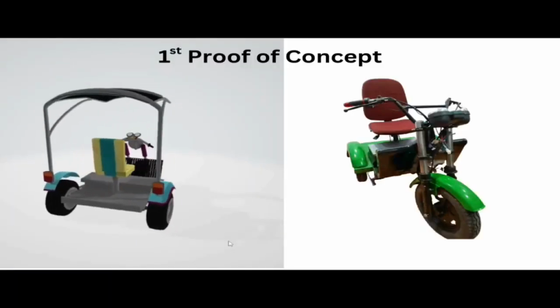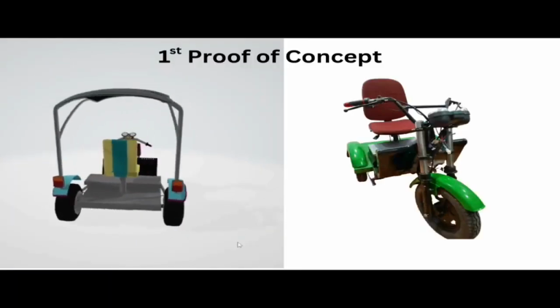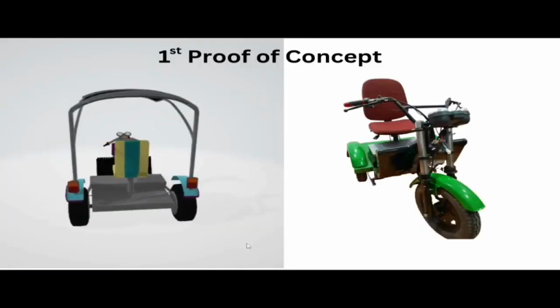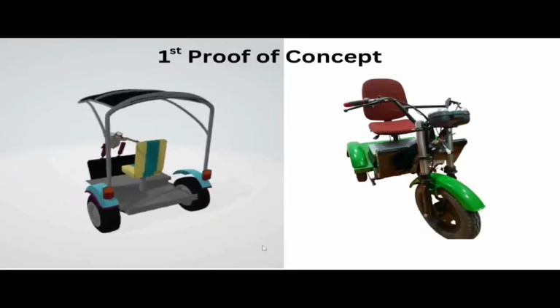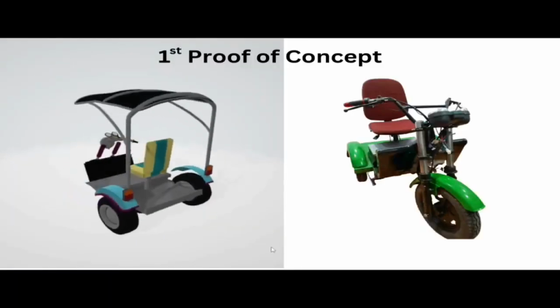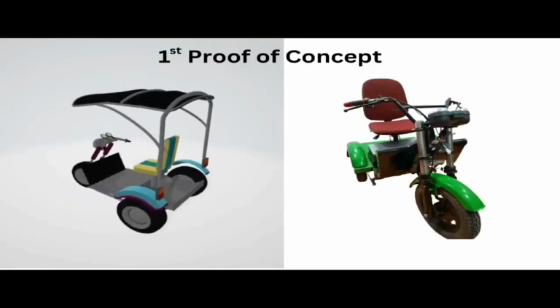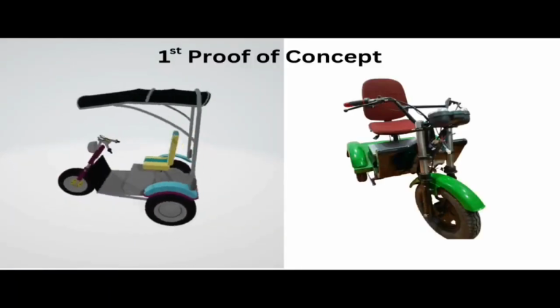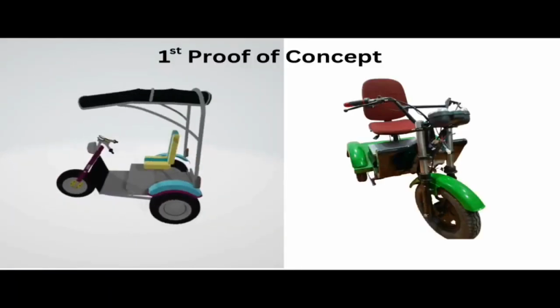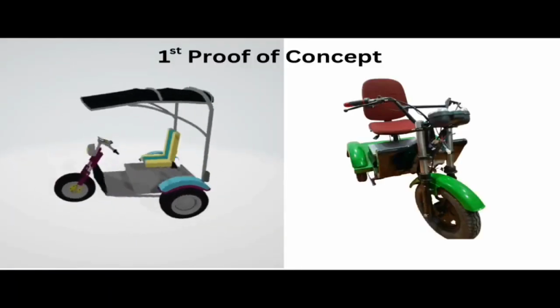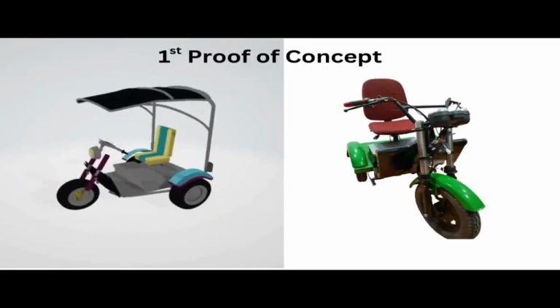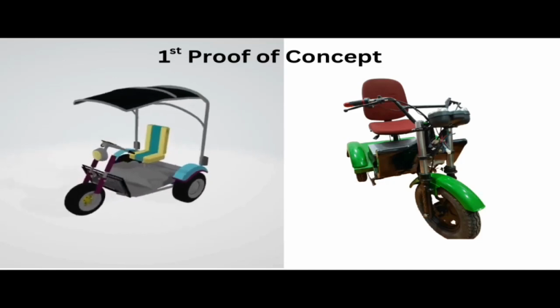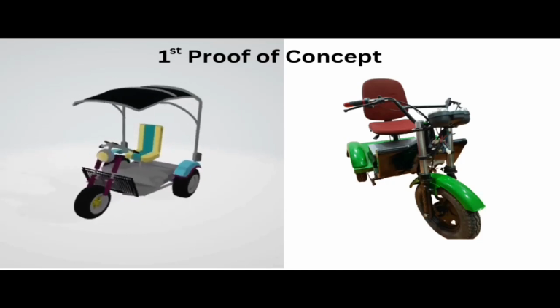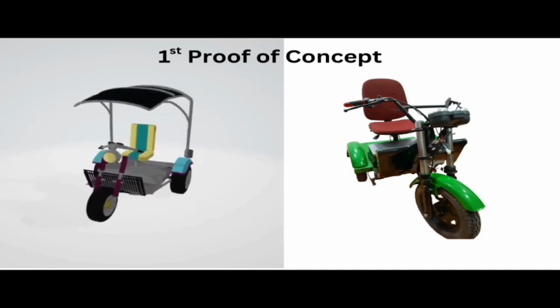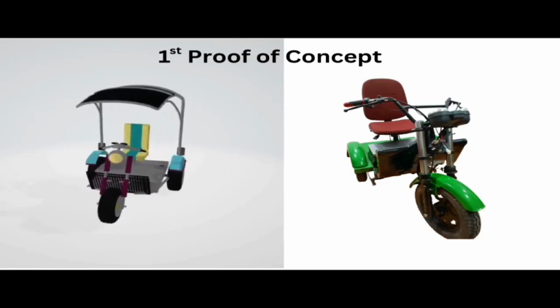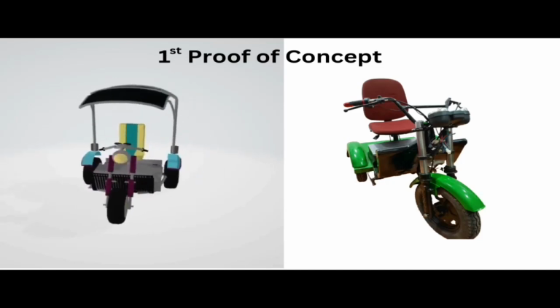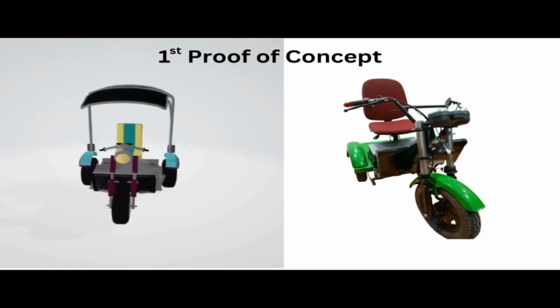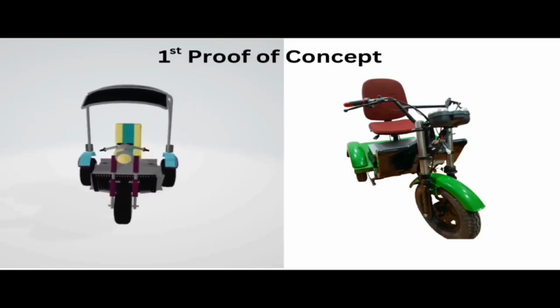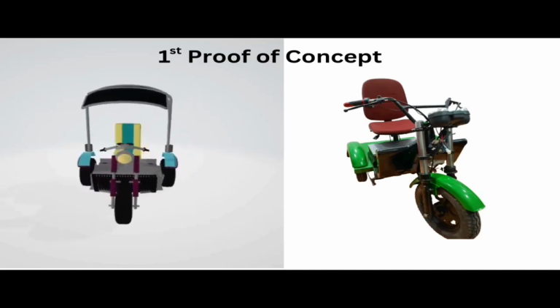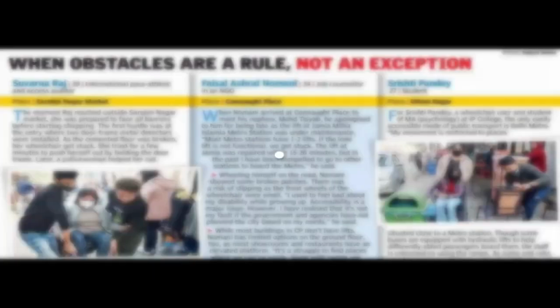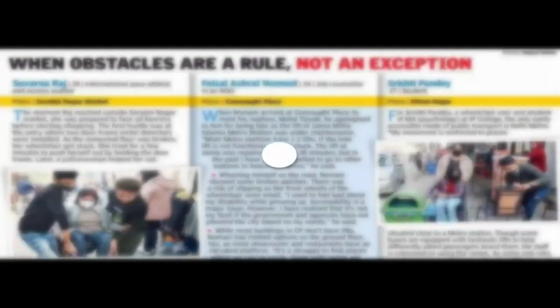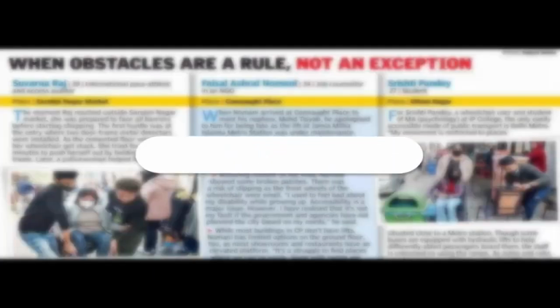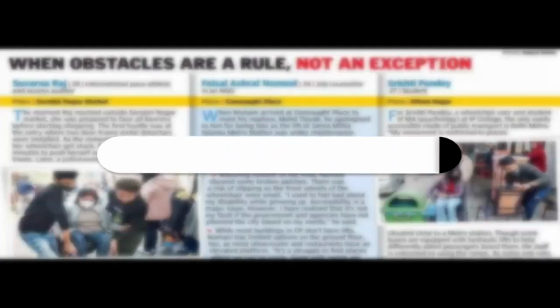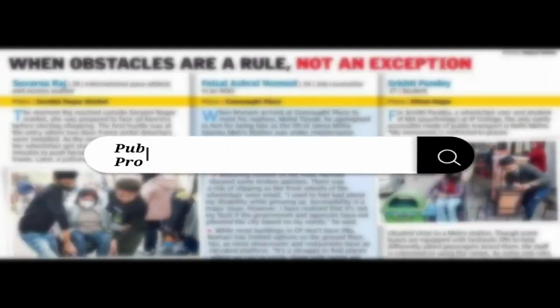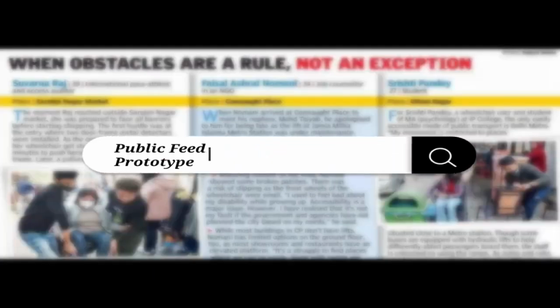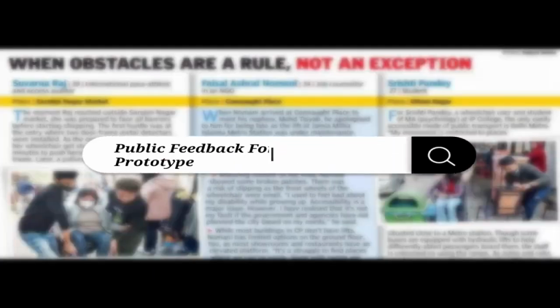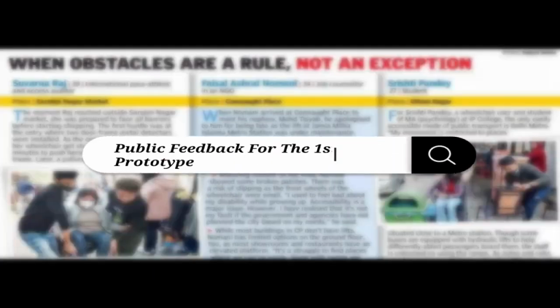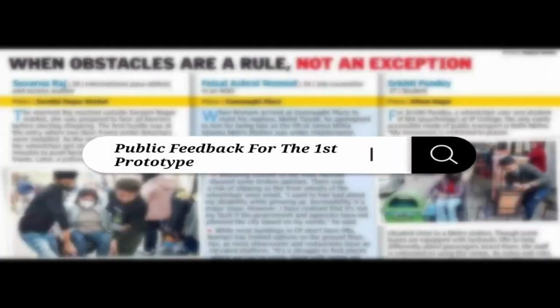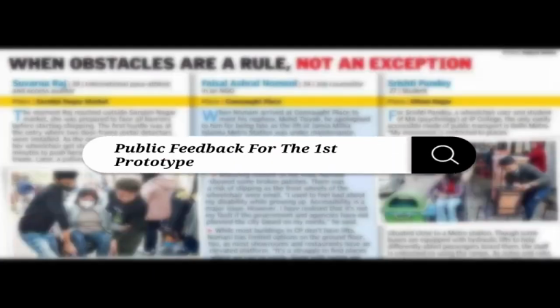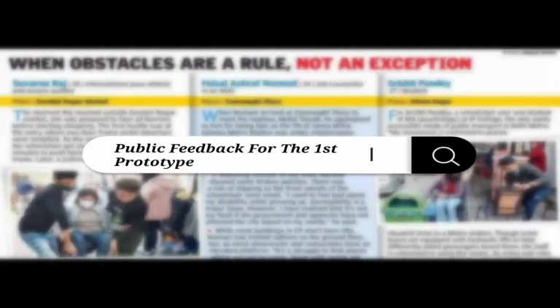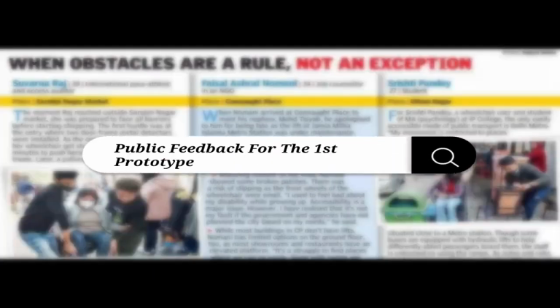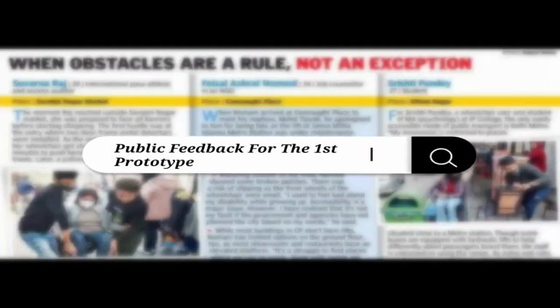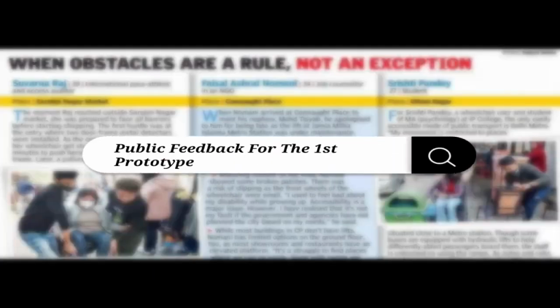A First Proof of Concept. Feedback for the First Prototype.